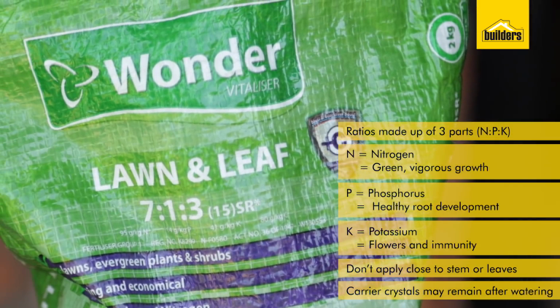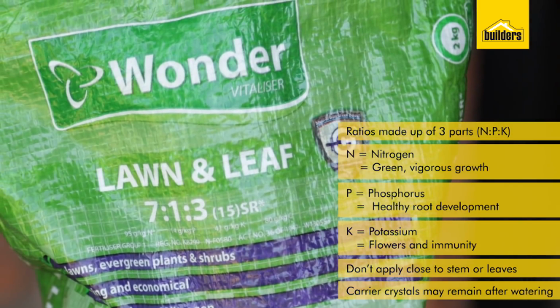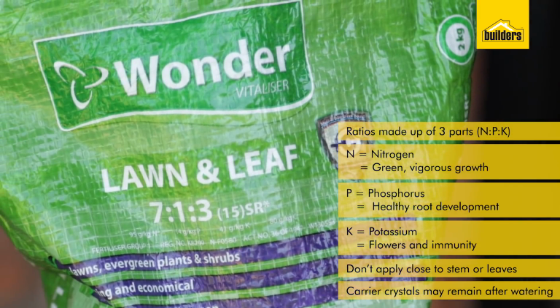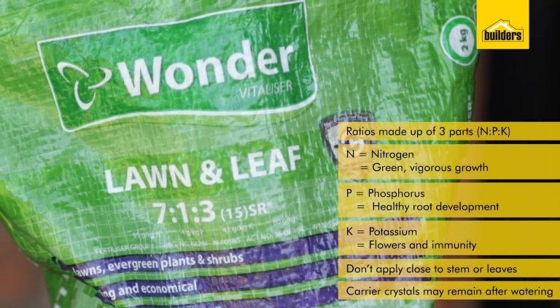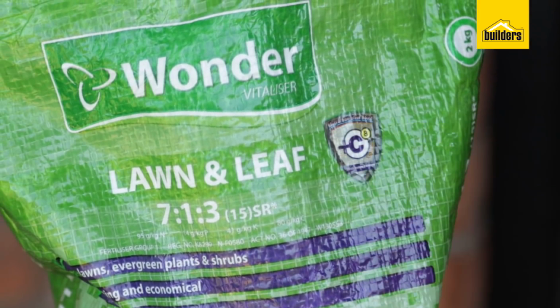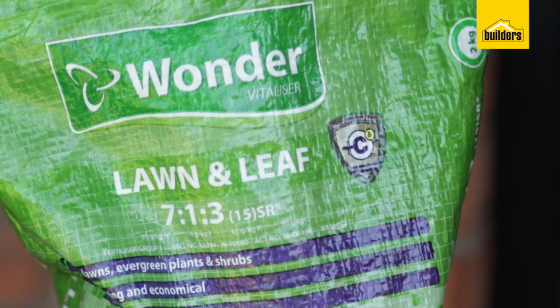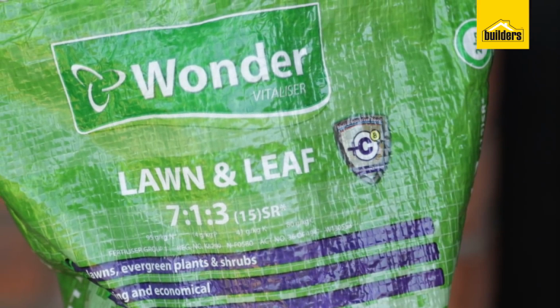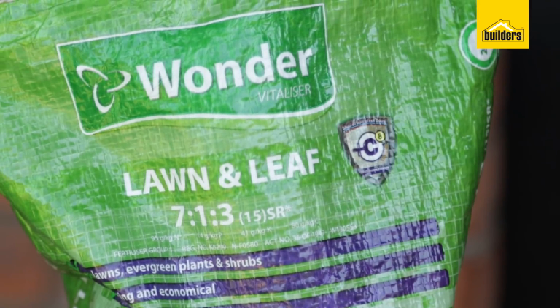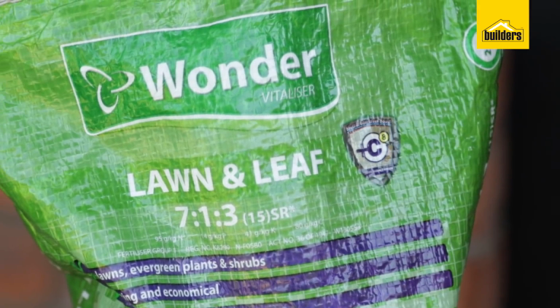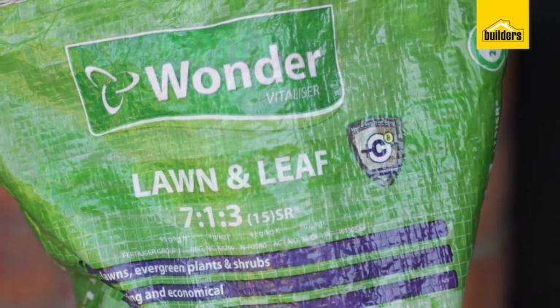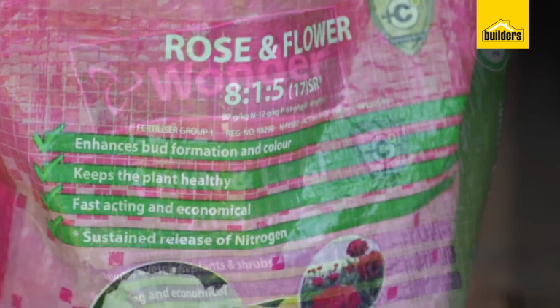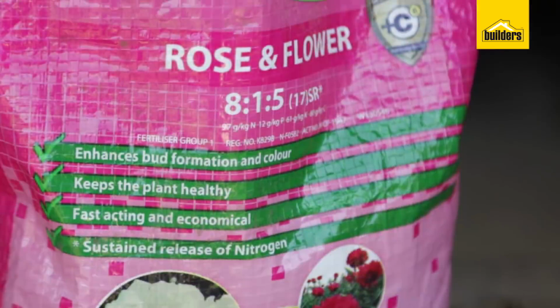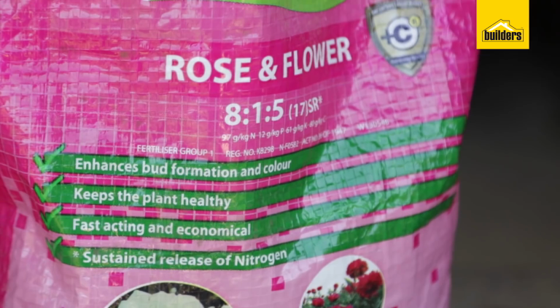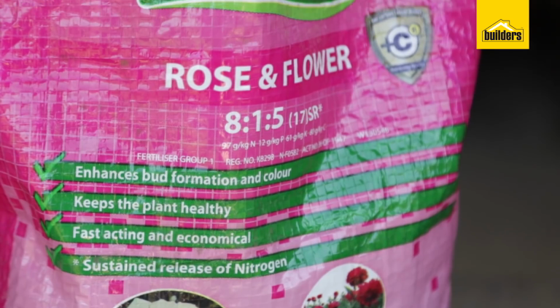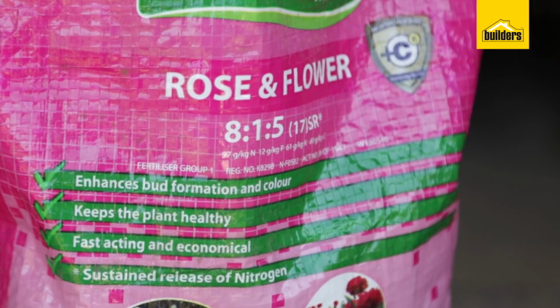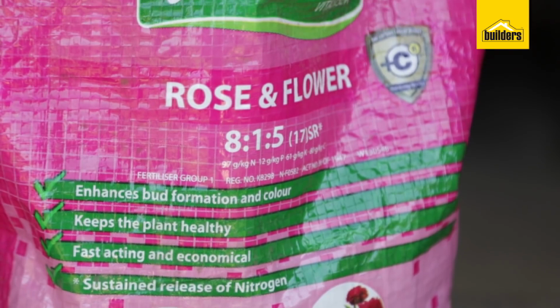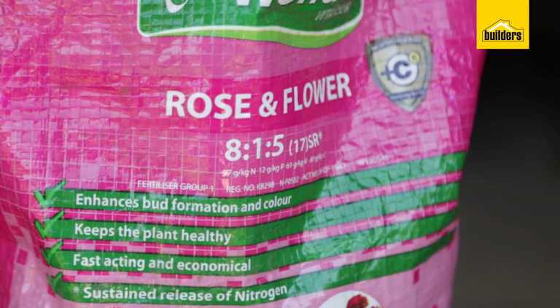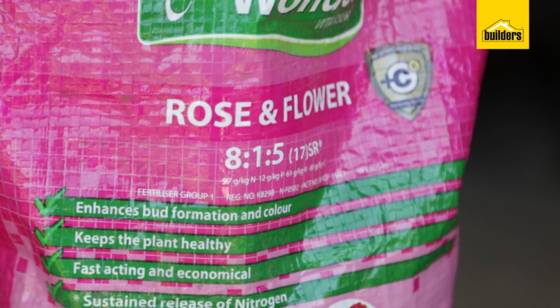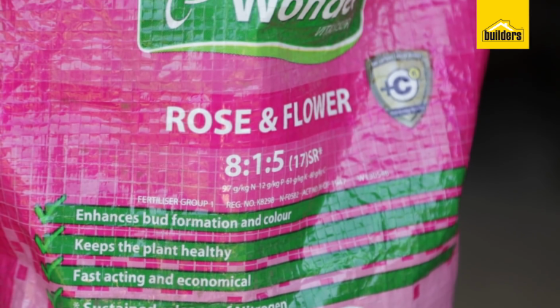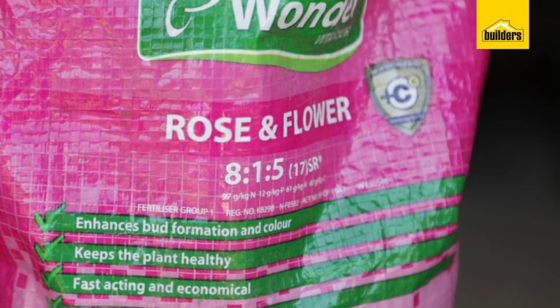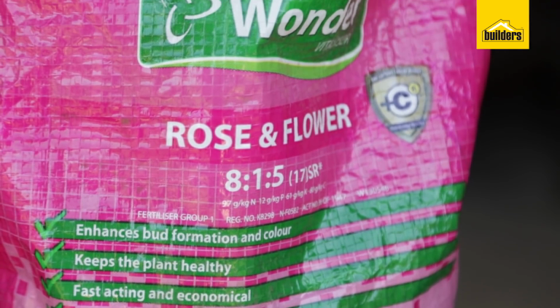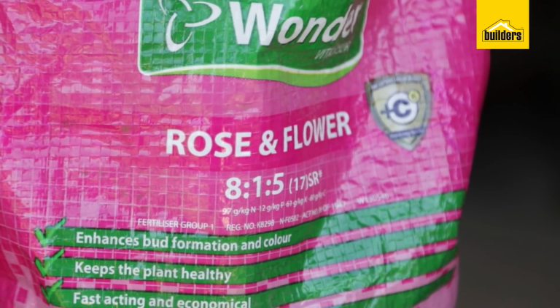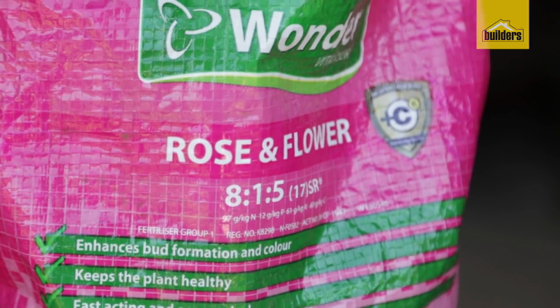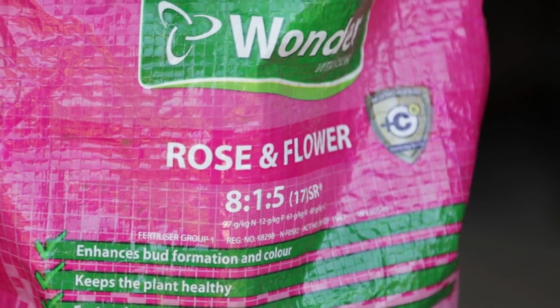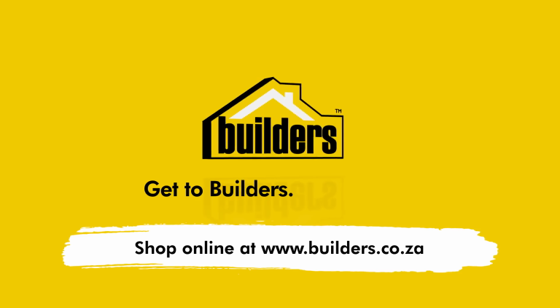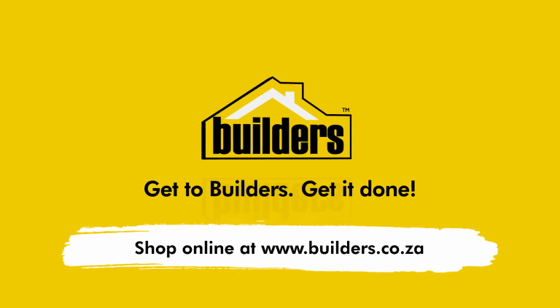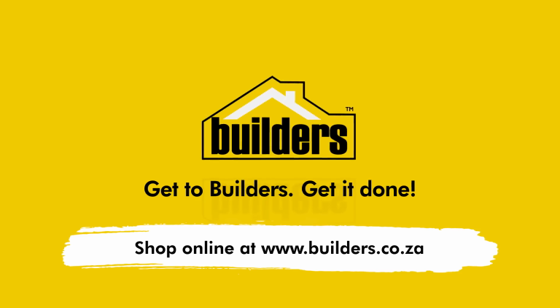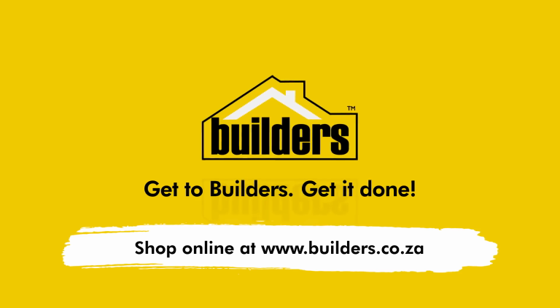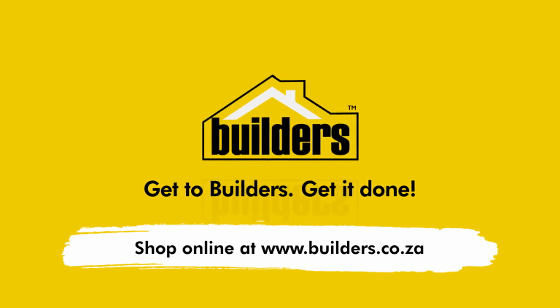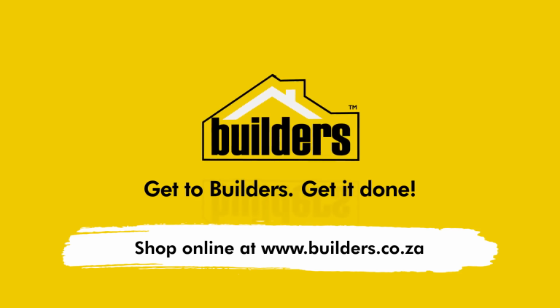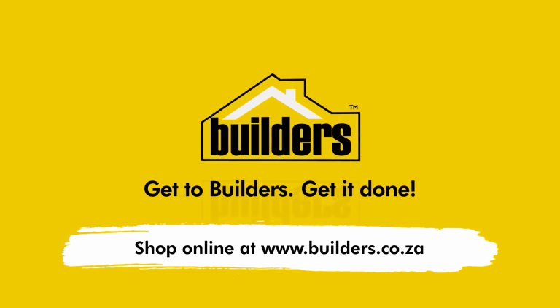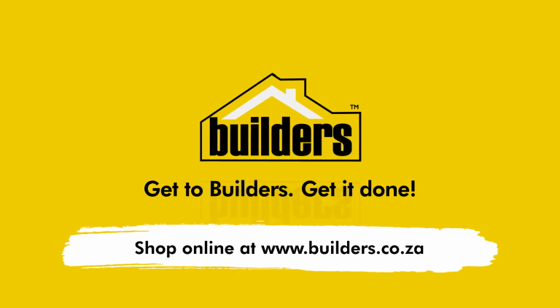If you enjoyed this clip, like it, share it, and you can also subscribe to our YouTube channel for more gardening tips.